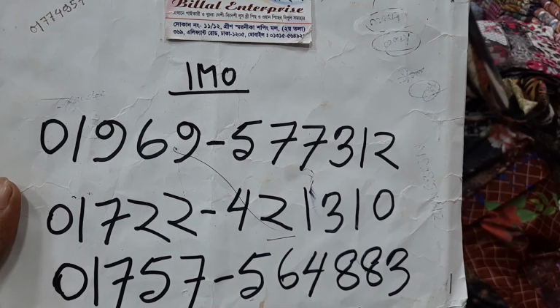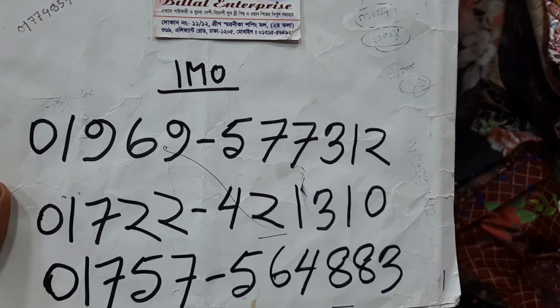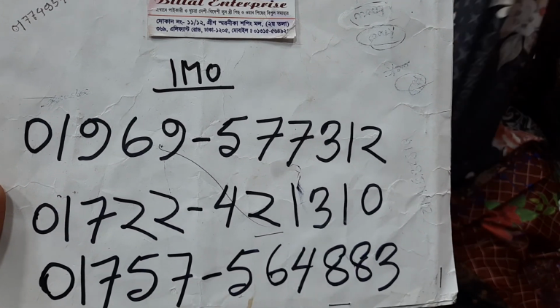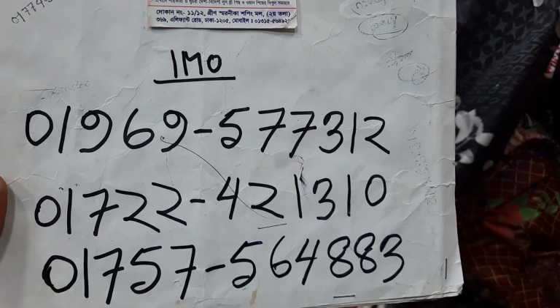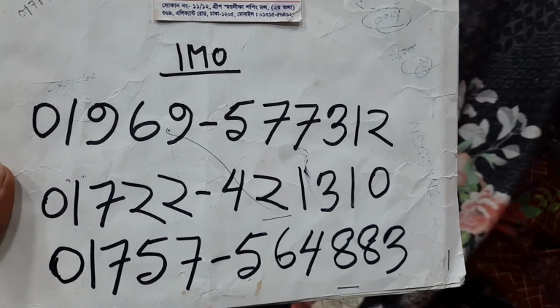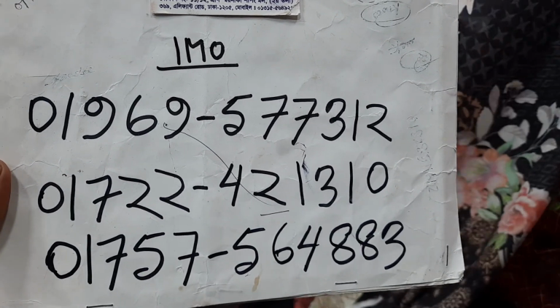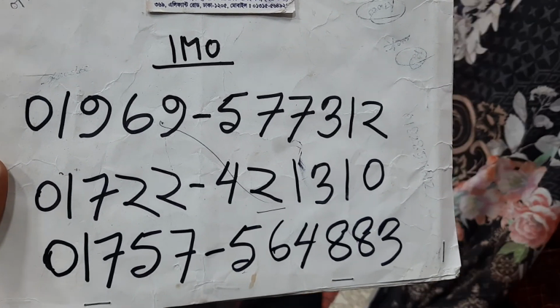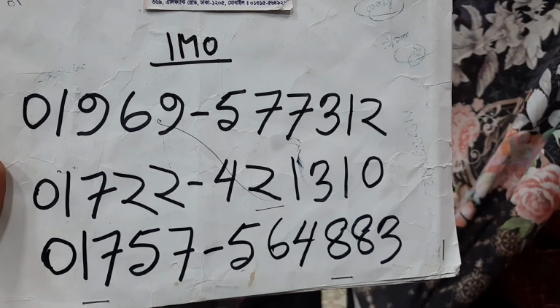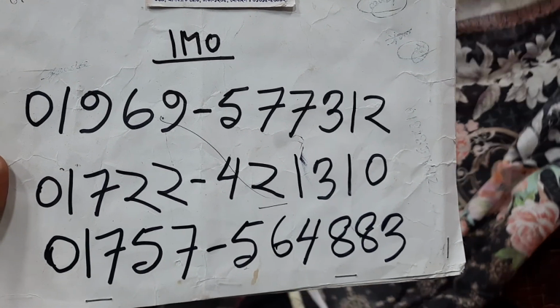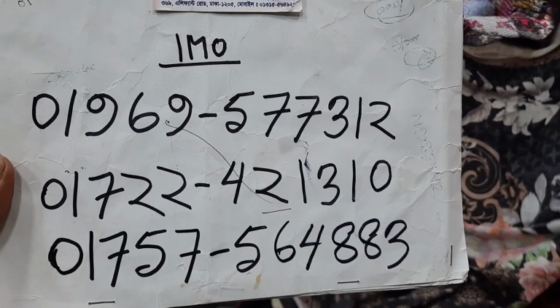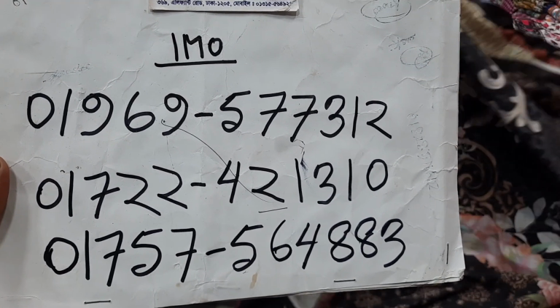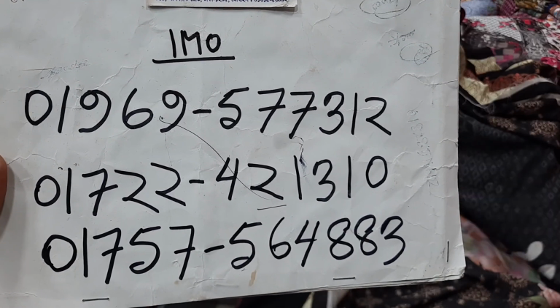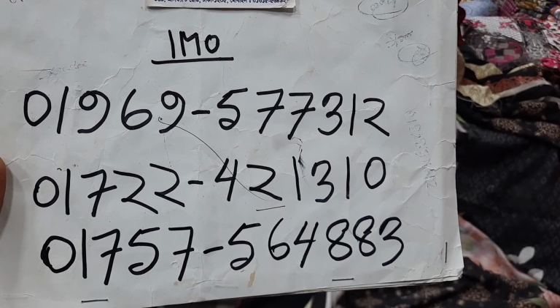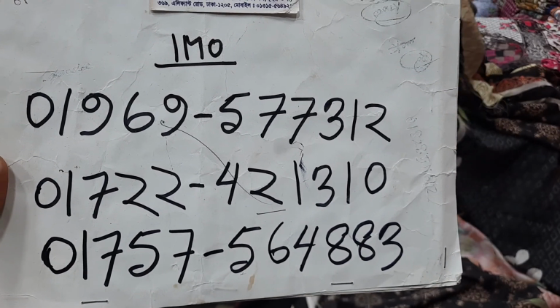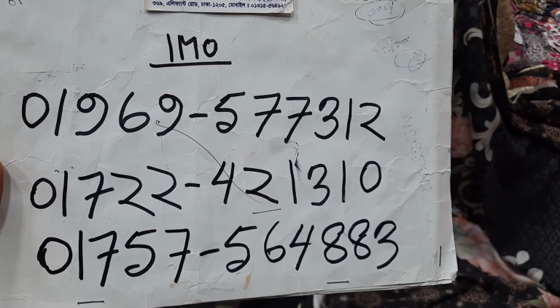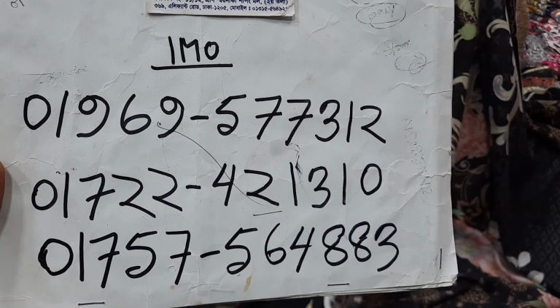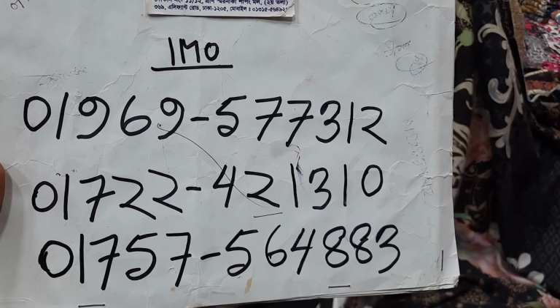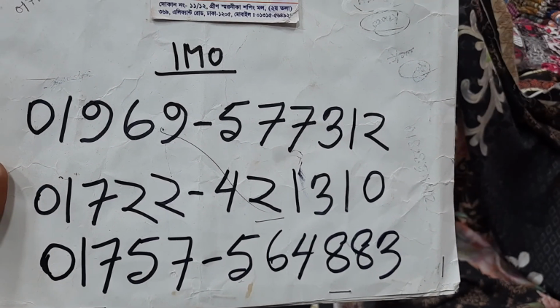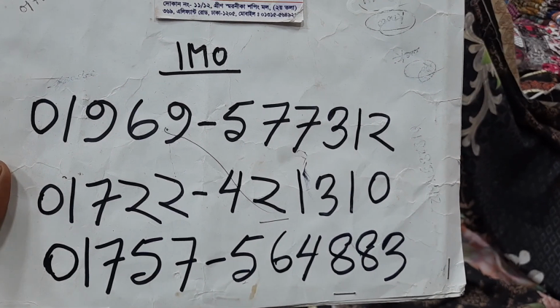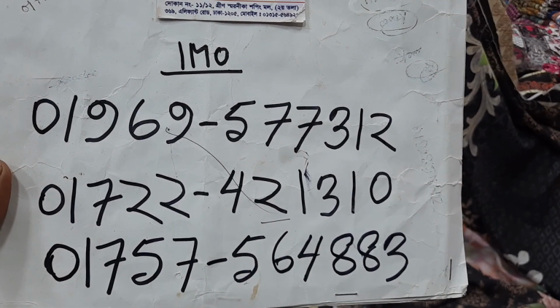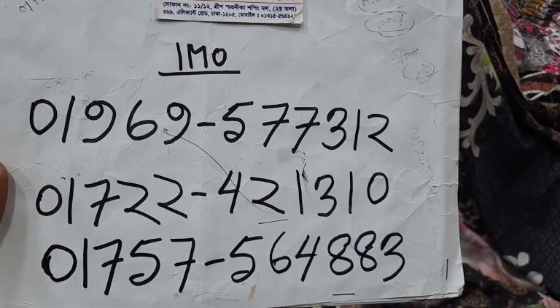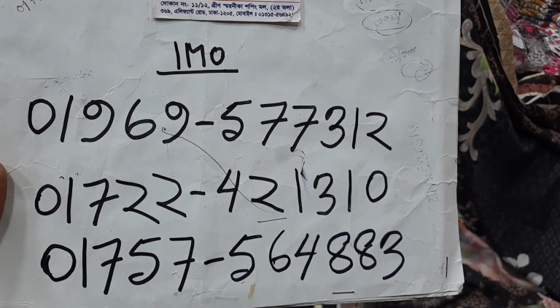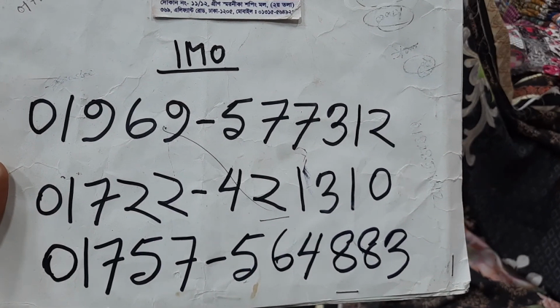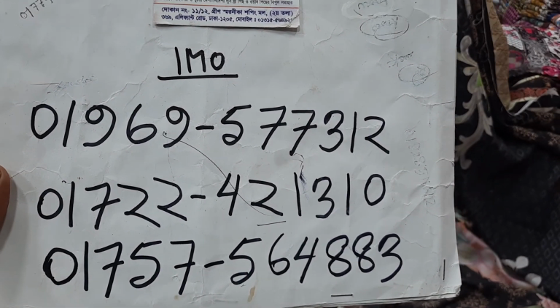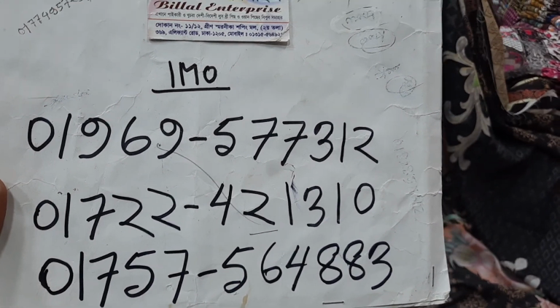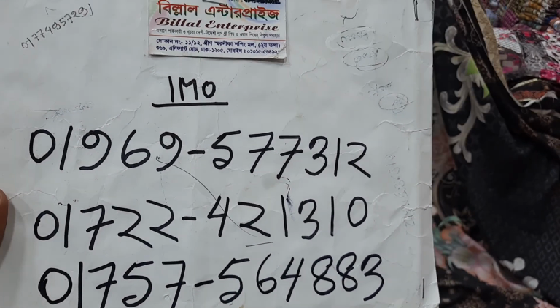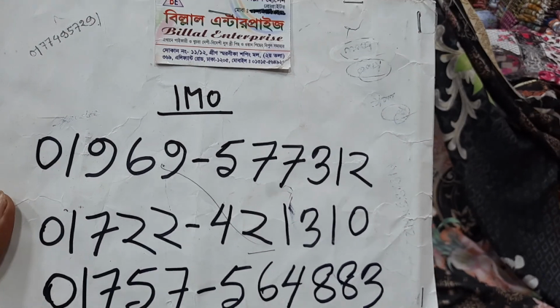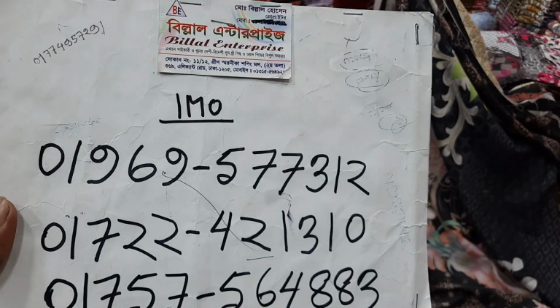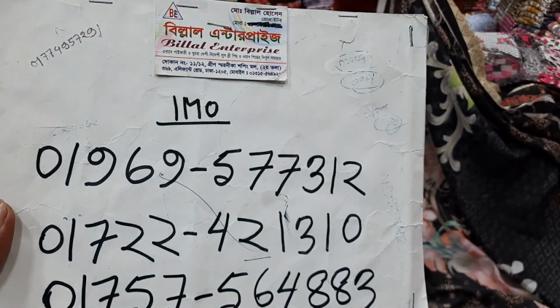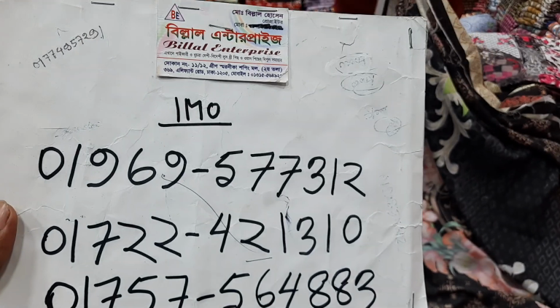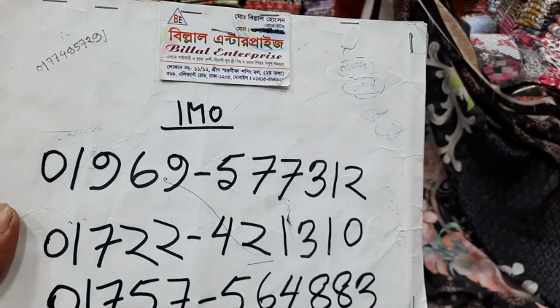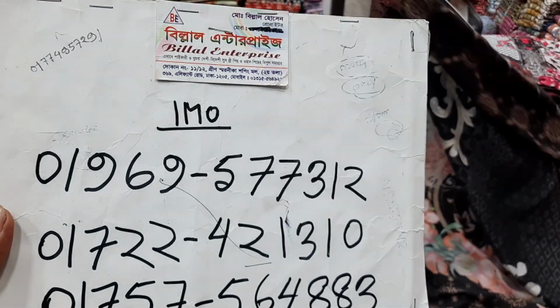If you have a contact number, you can confirm your contact number.